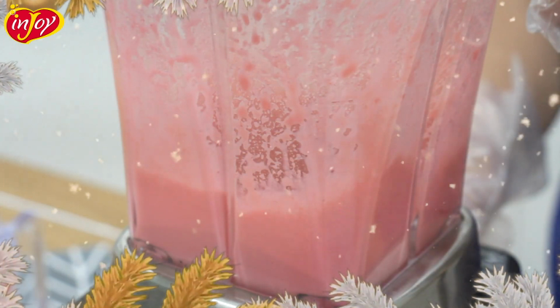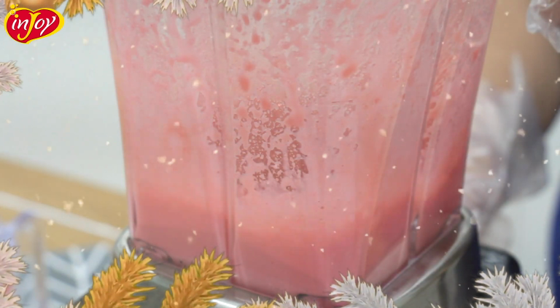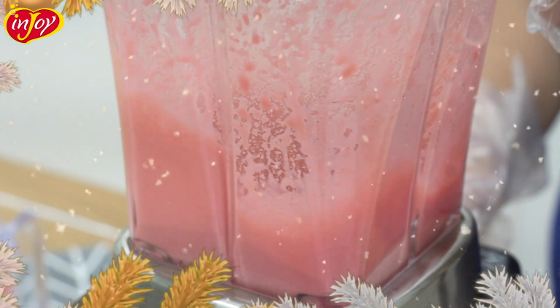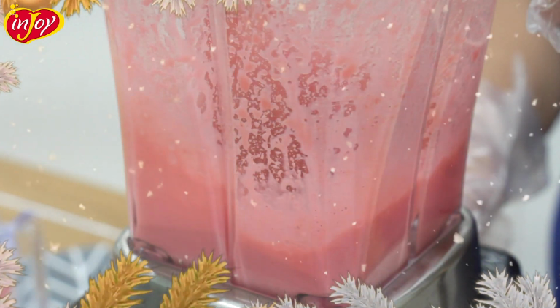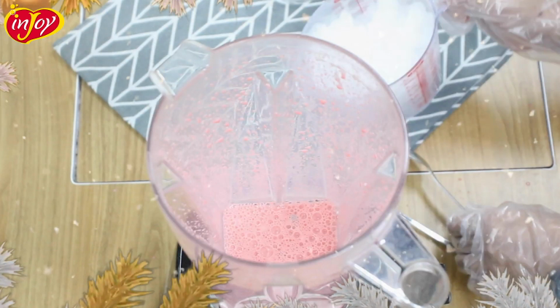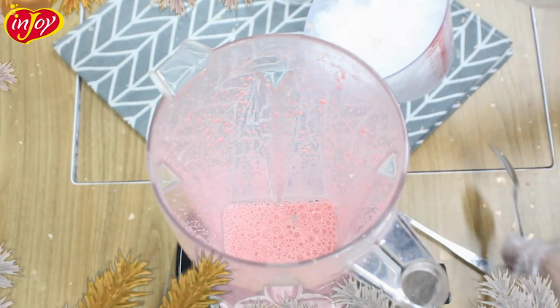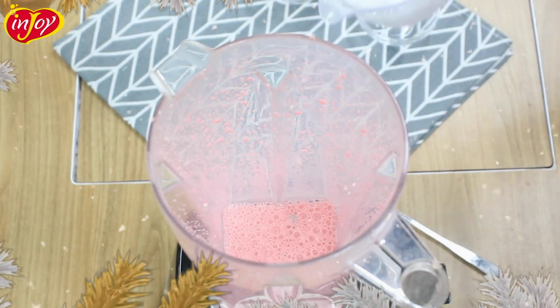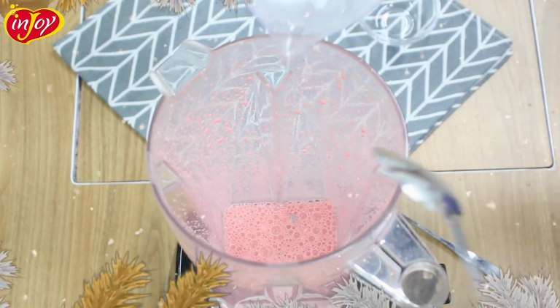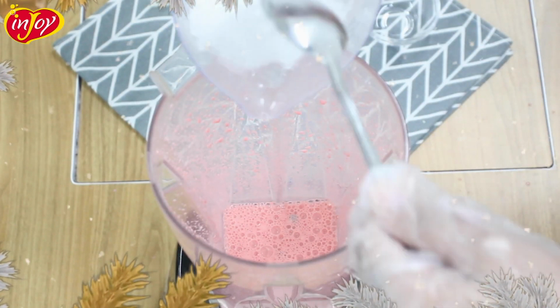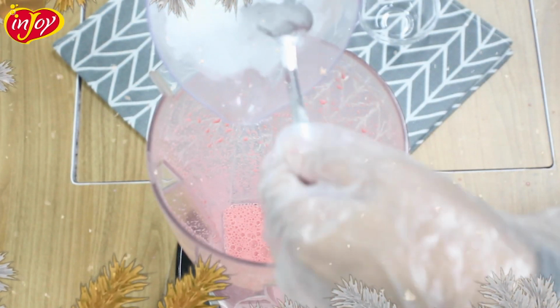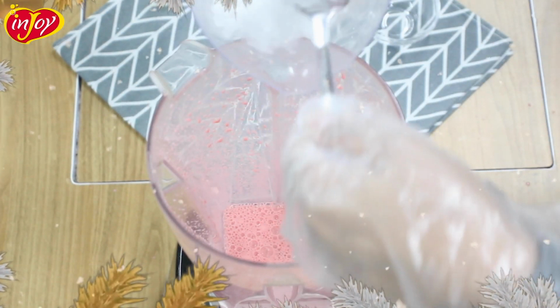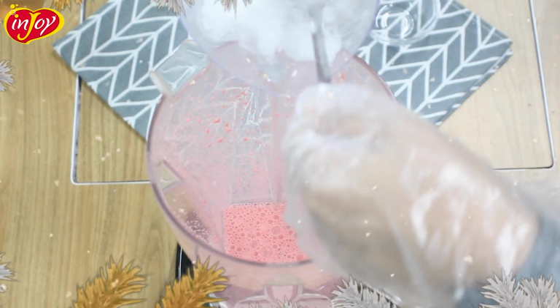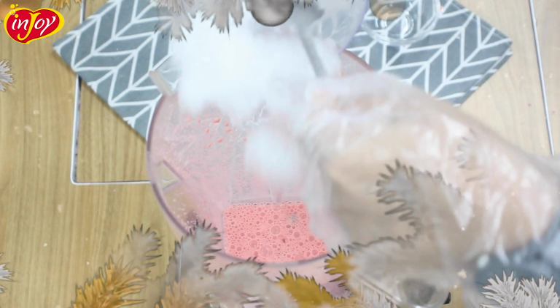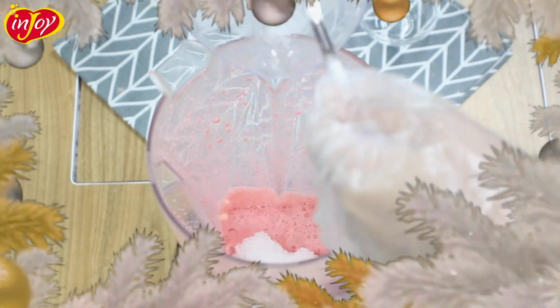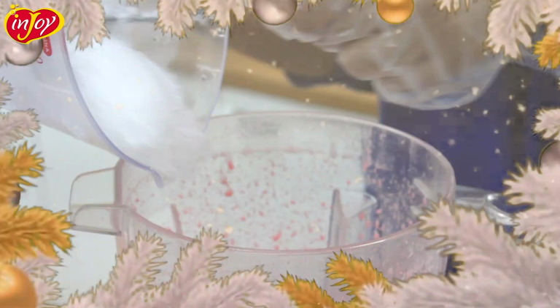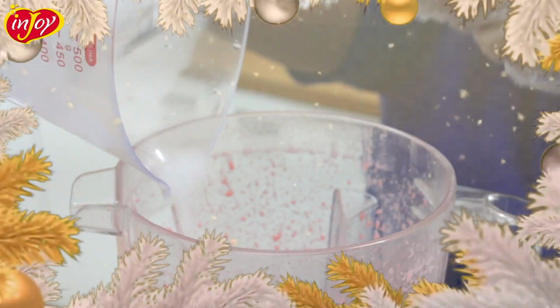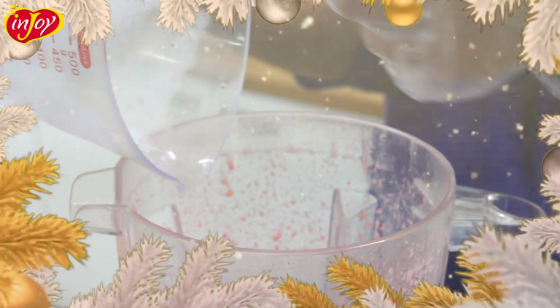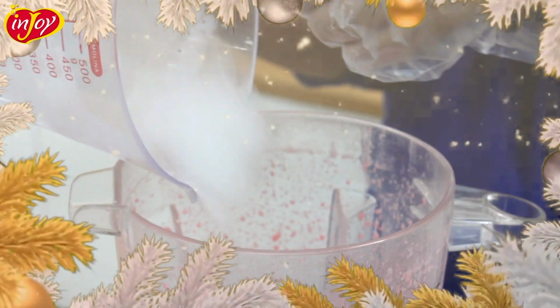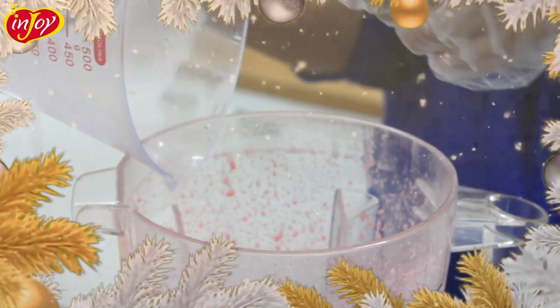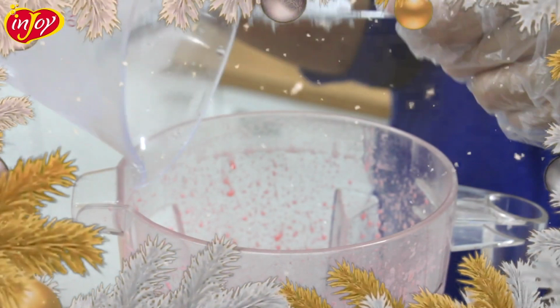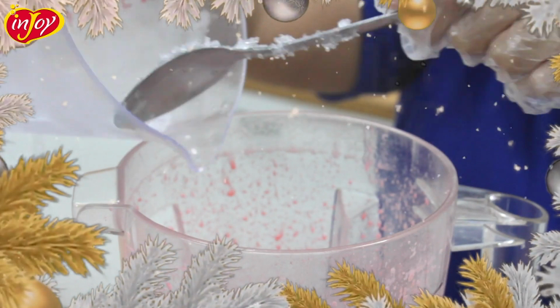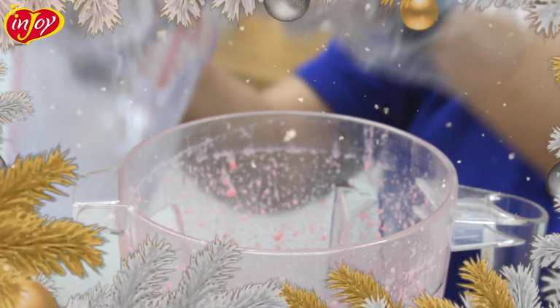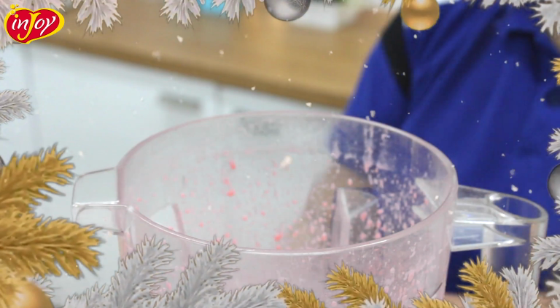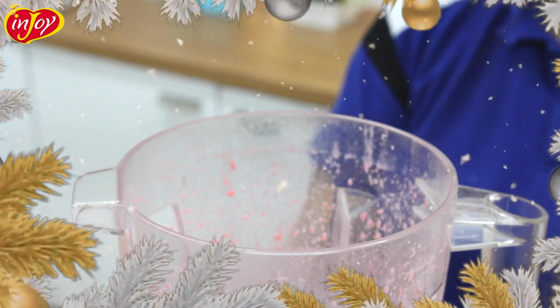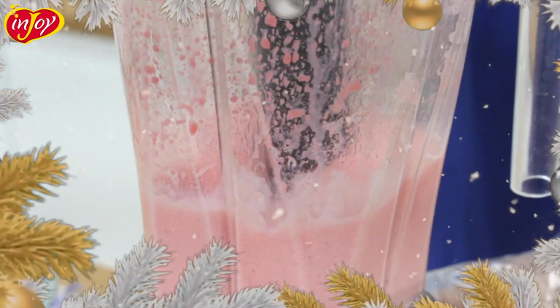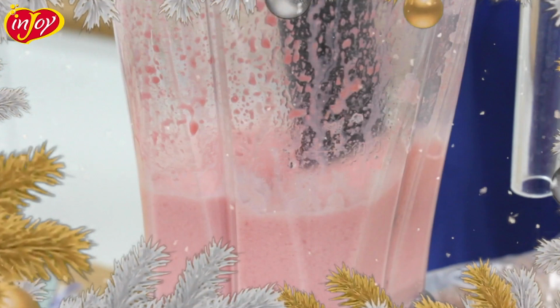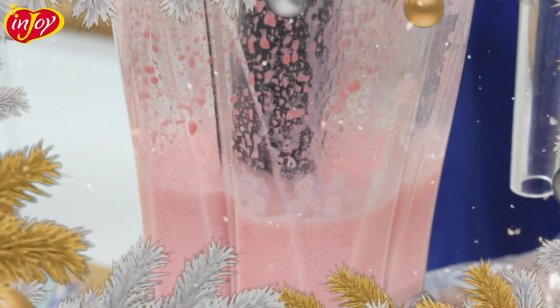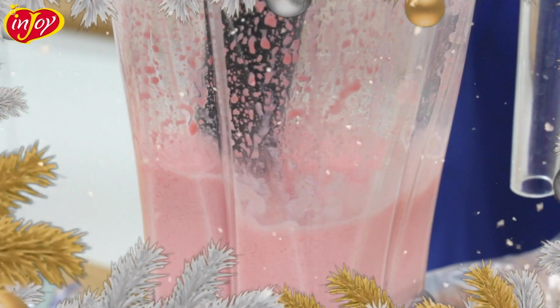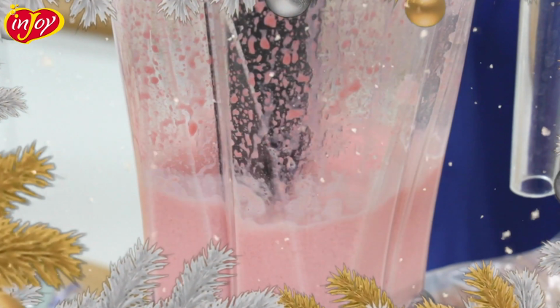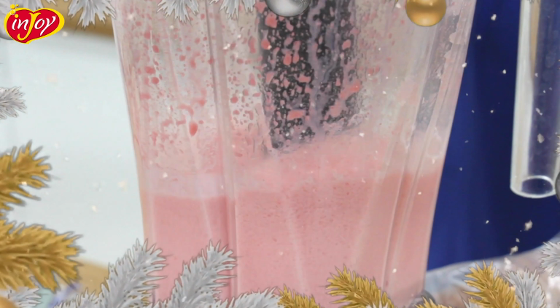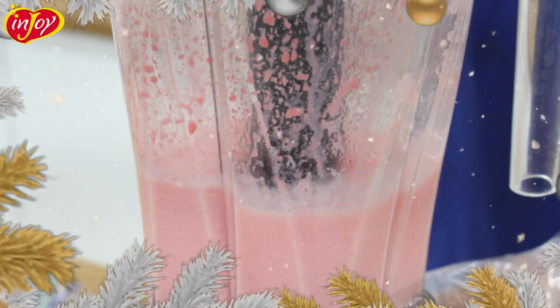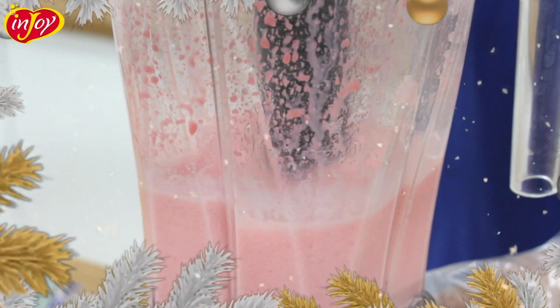Step 2: add 300 grams or 3 cups of crushed ice and blend until fully incorporated.